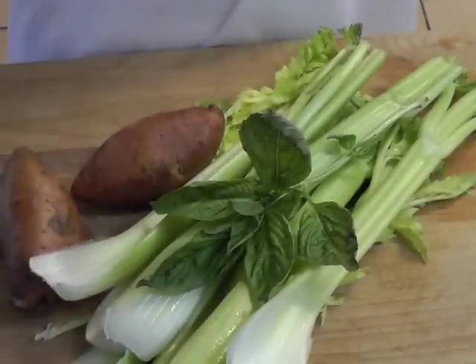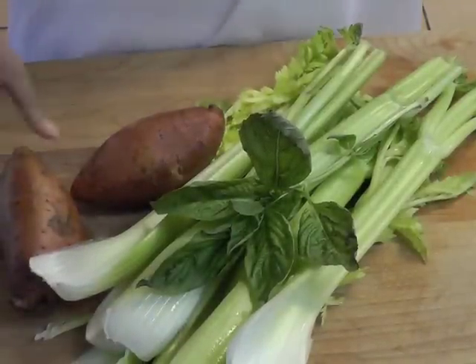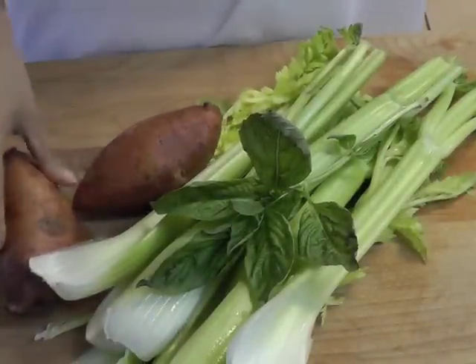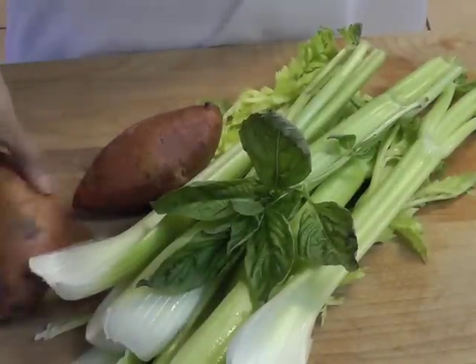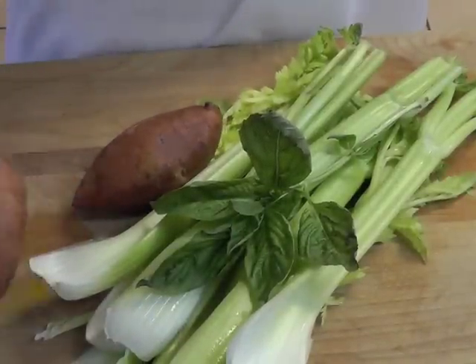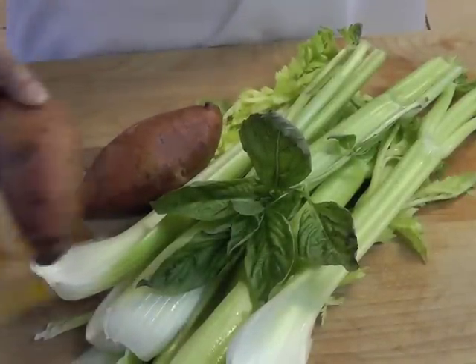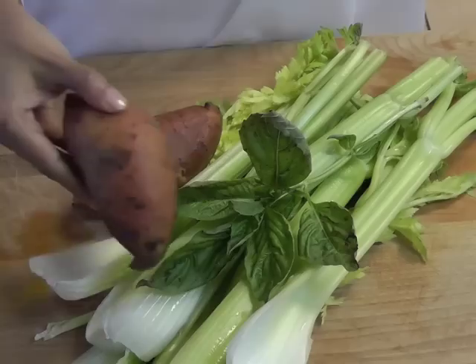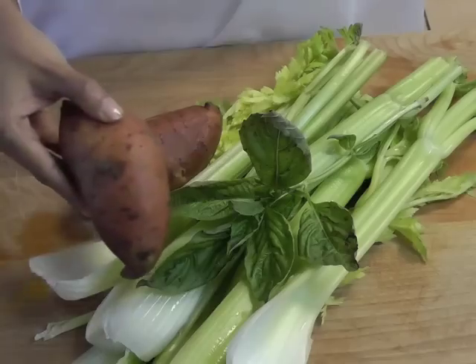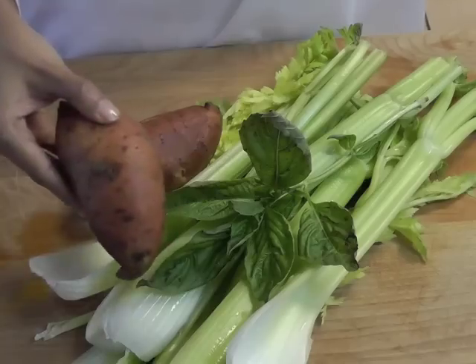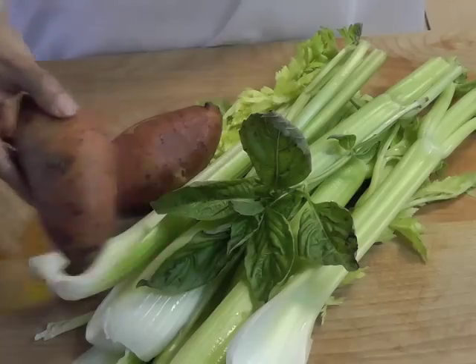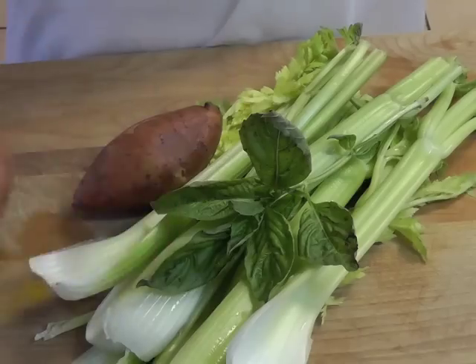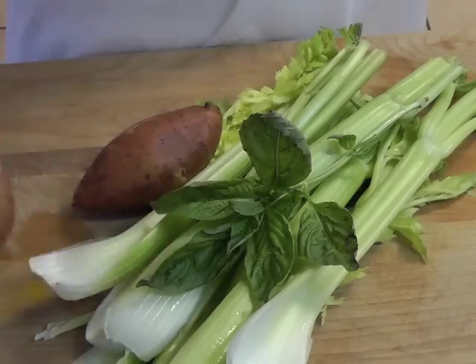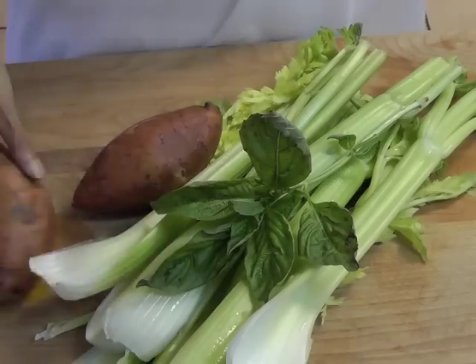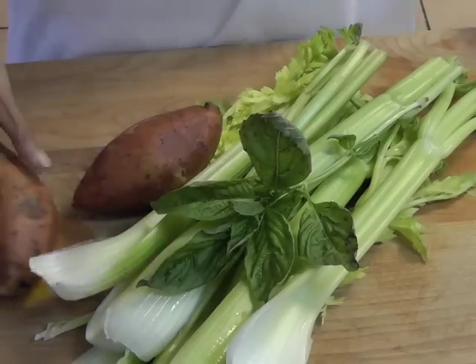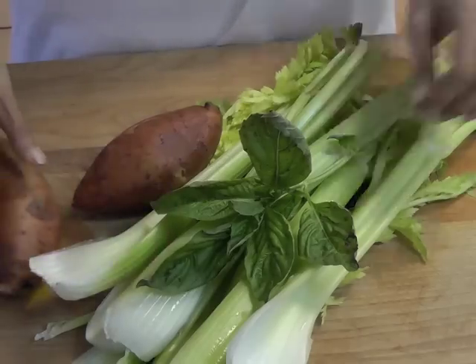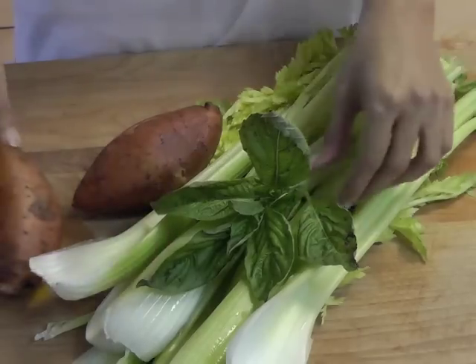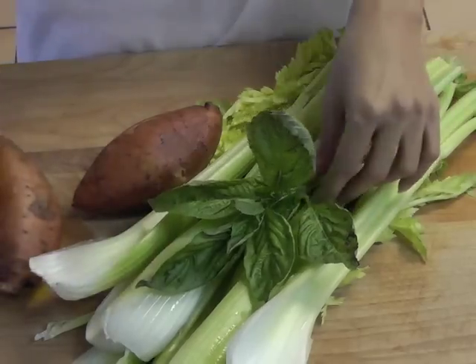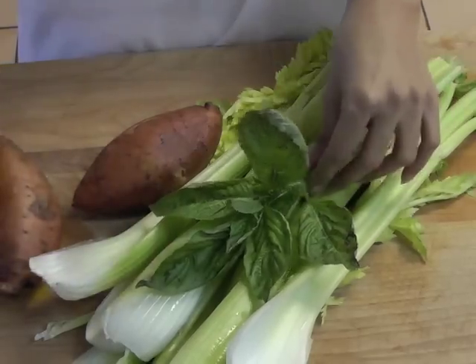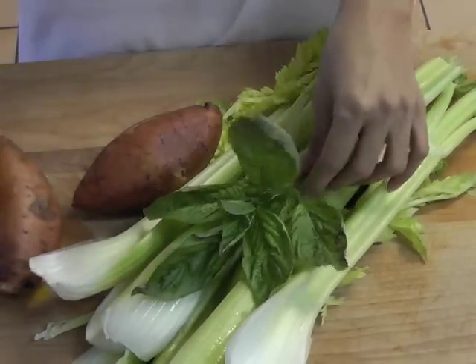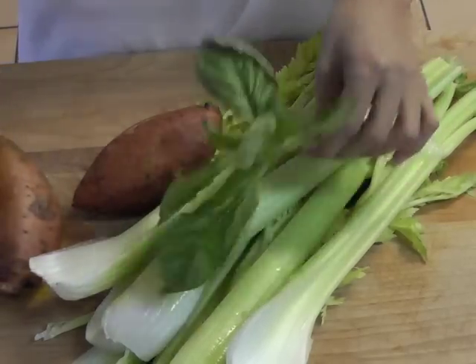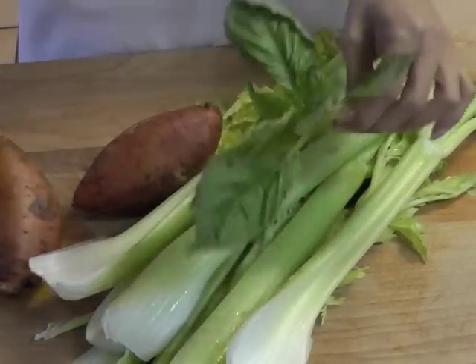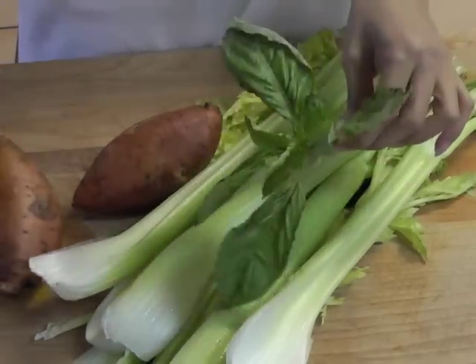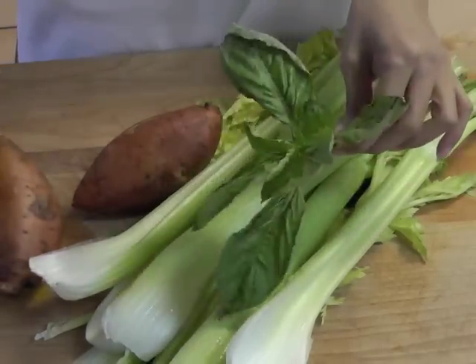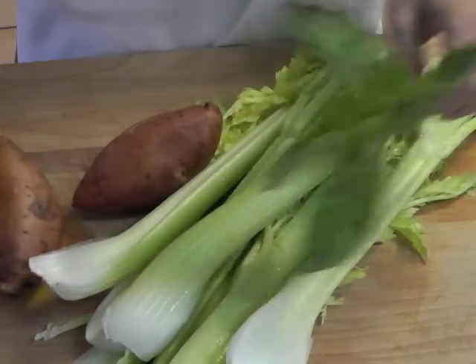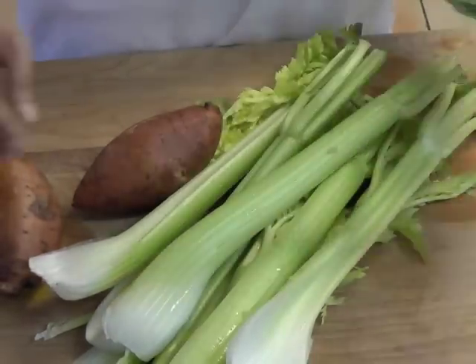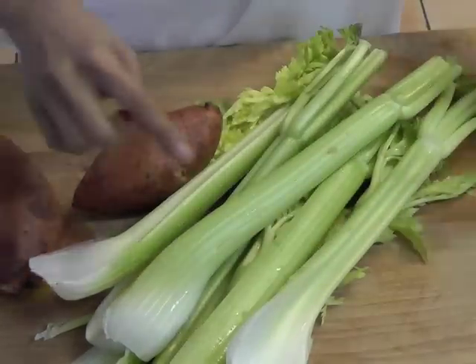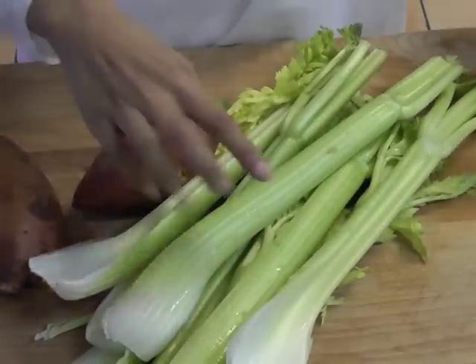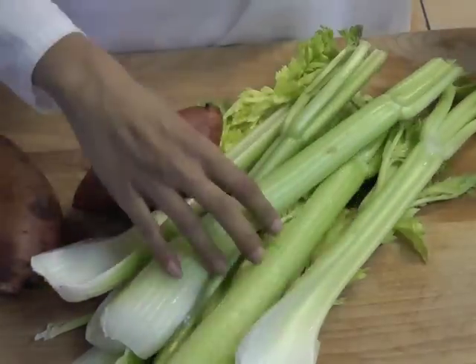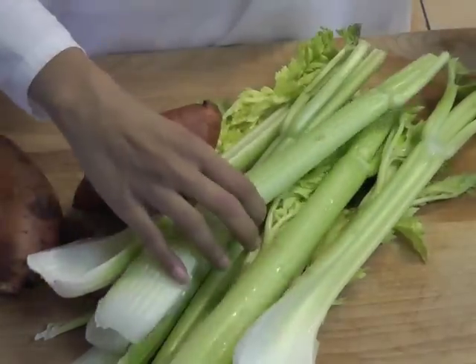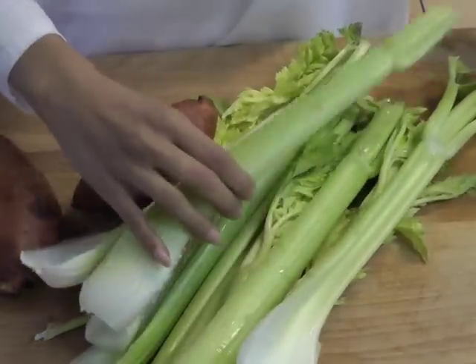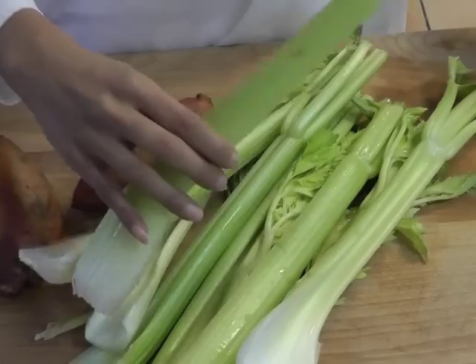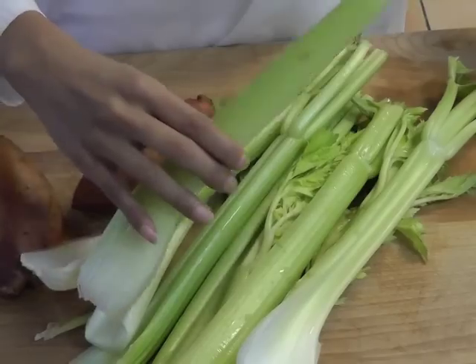This soup is made with three simple ingredients: sweet potato, fresh basil, and celery.